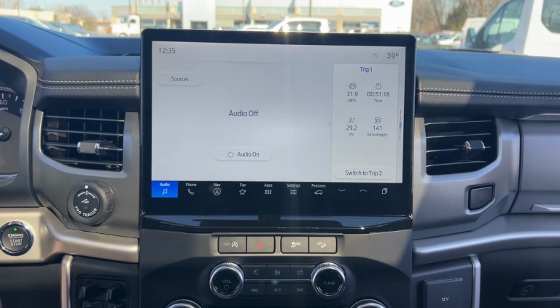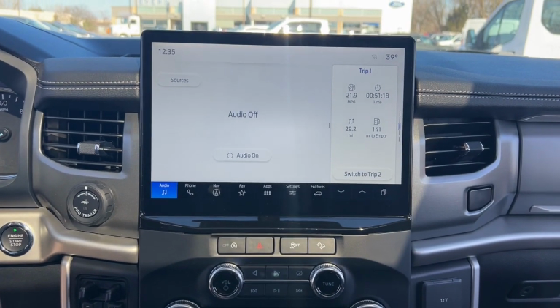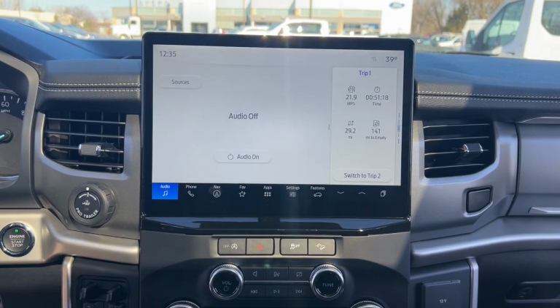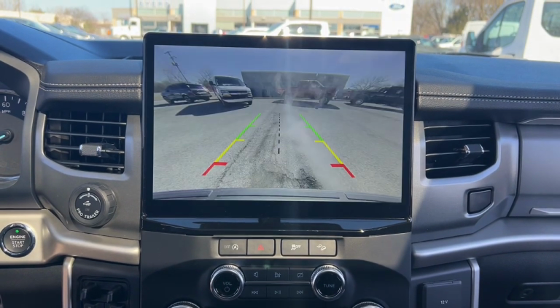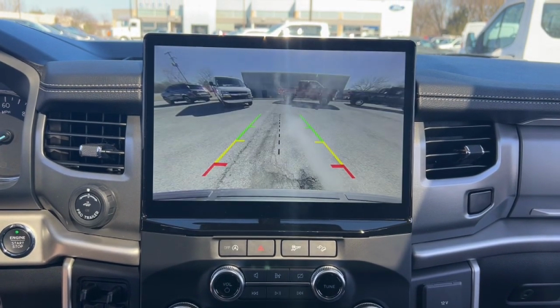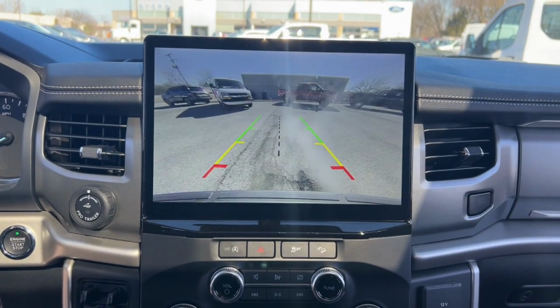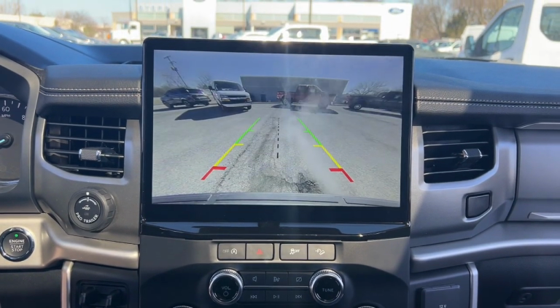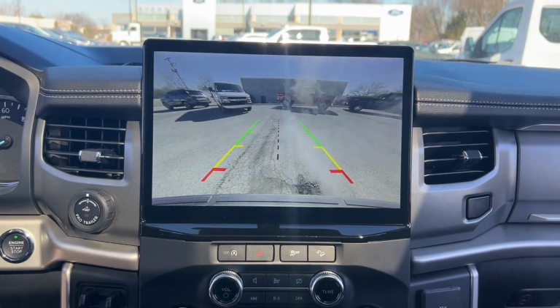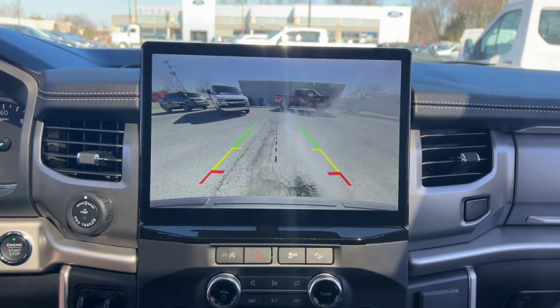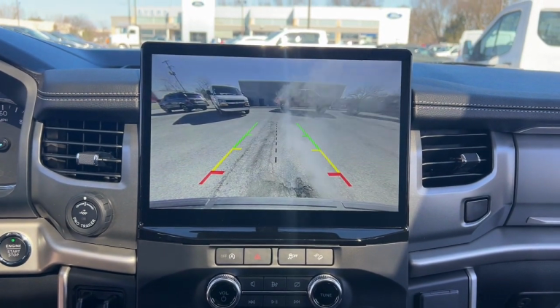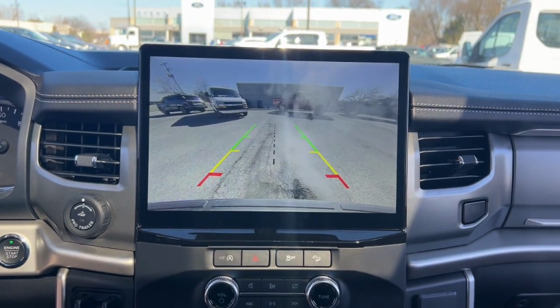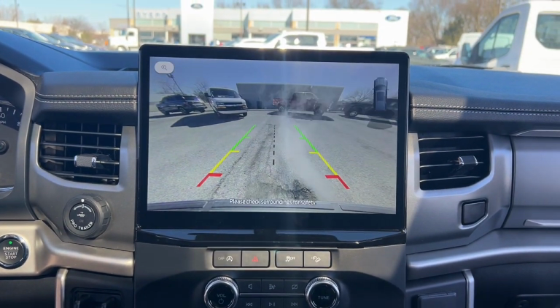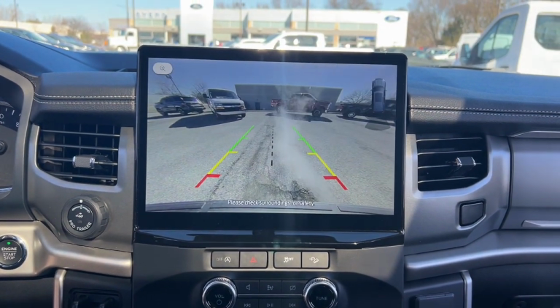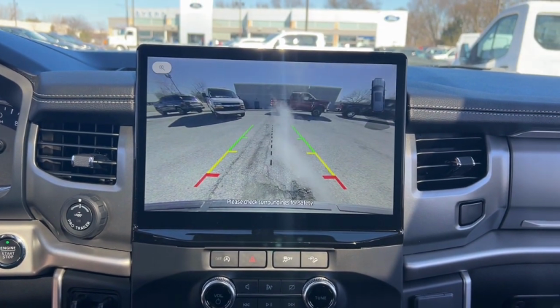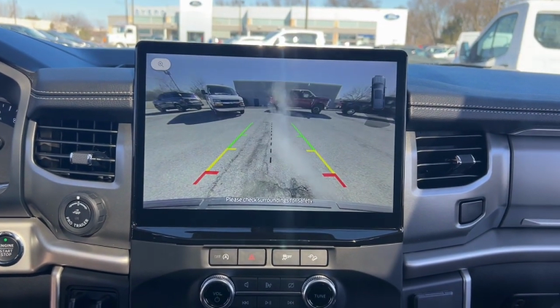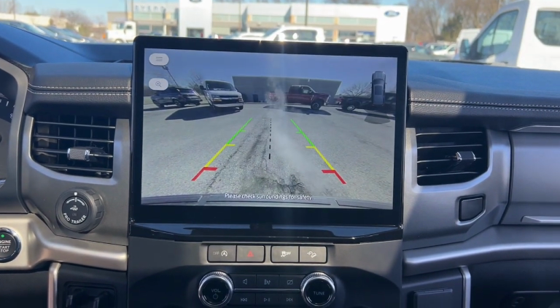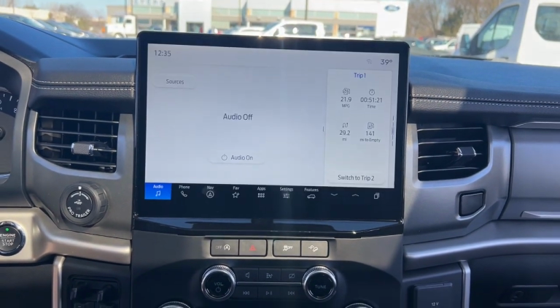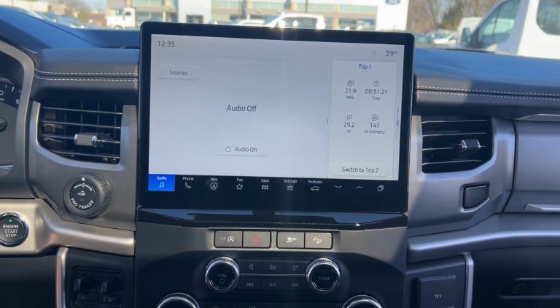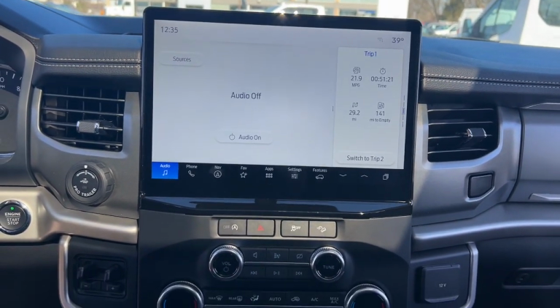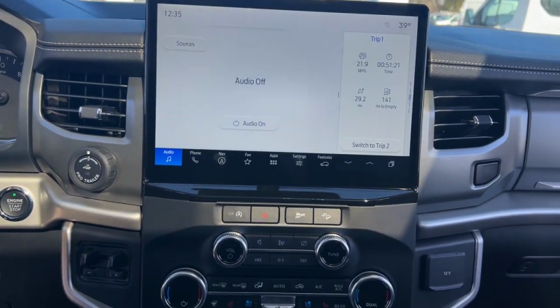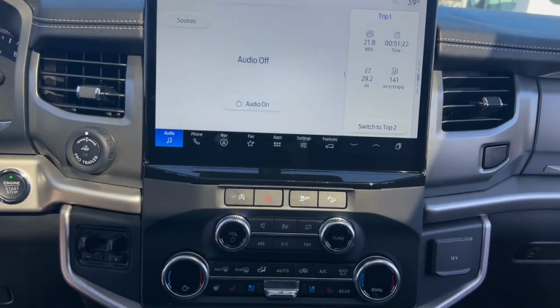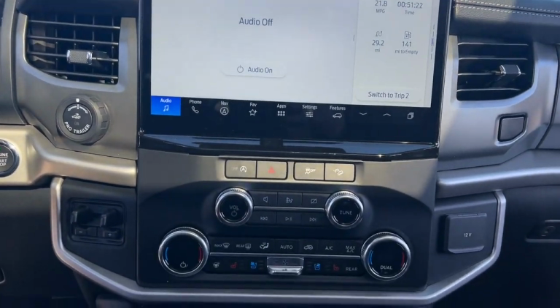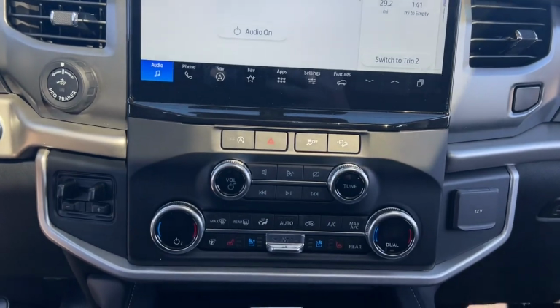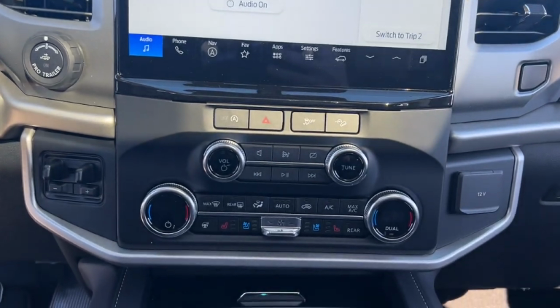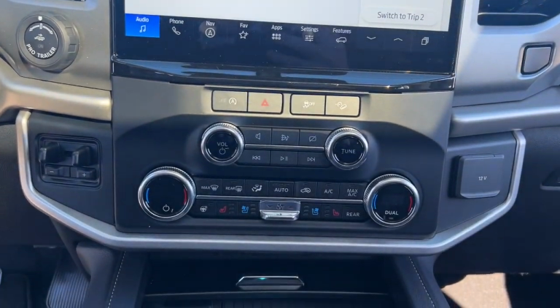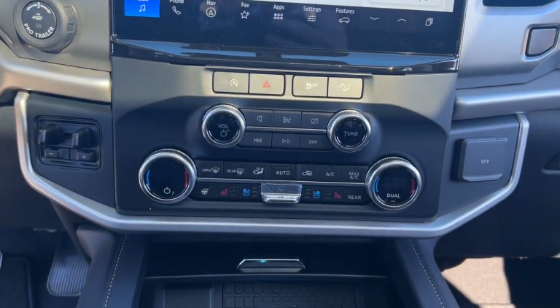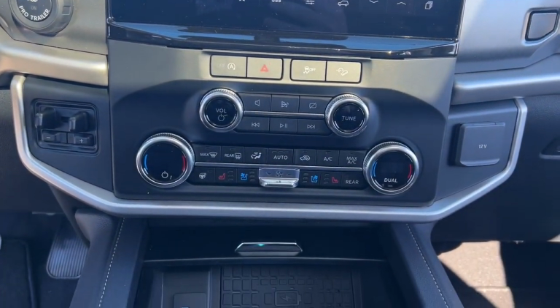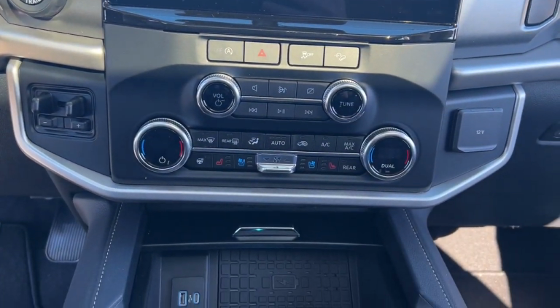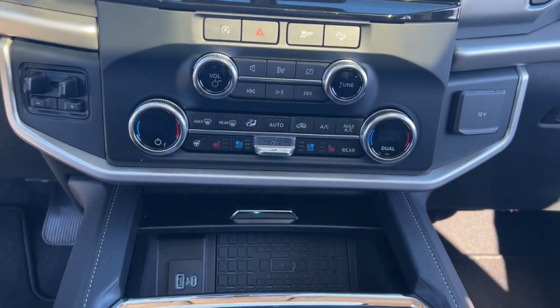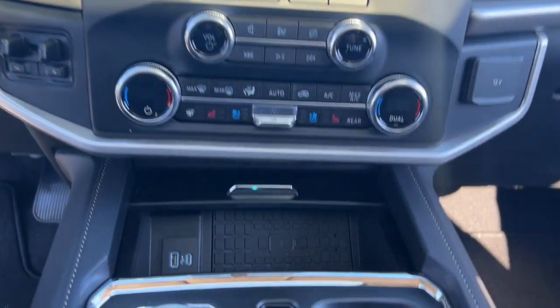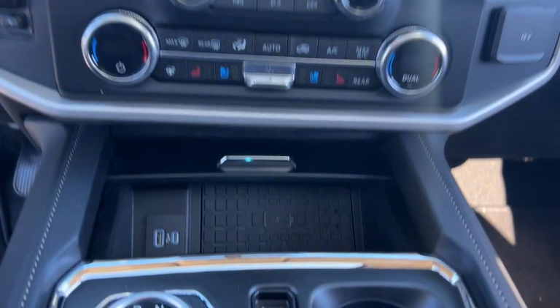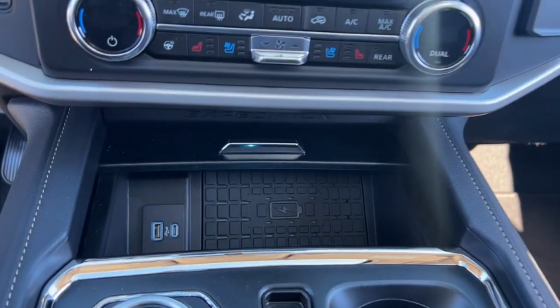Panoramic roof, navigation system, keyless entry, heated mirrors, remote engine start.